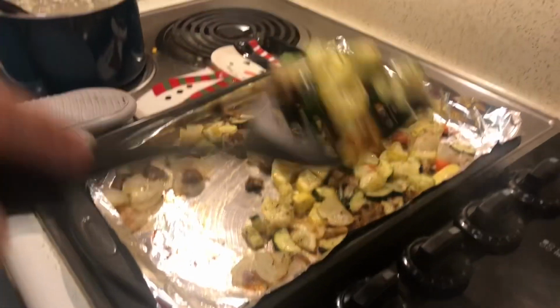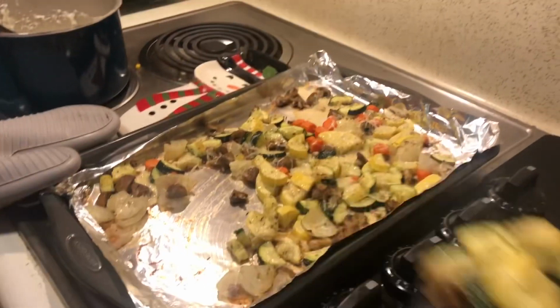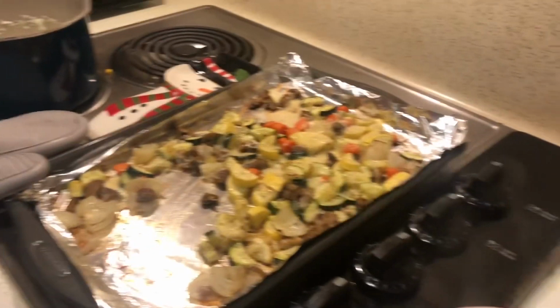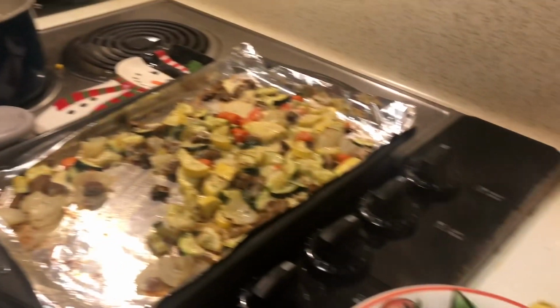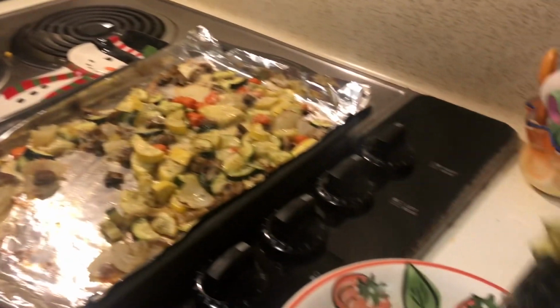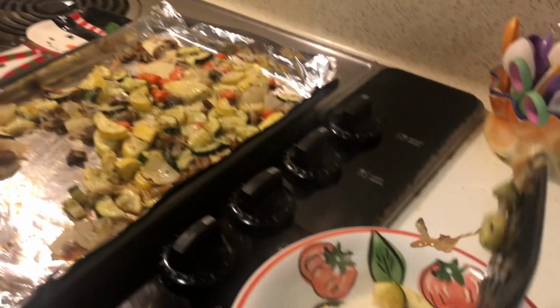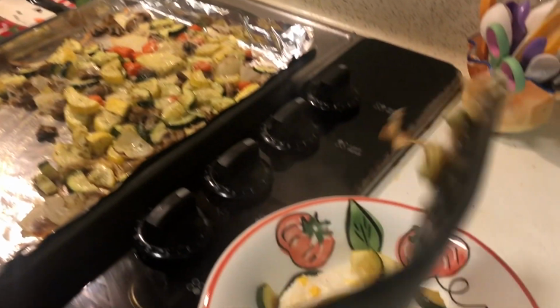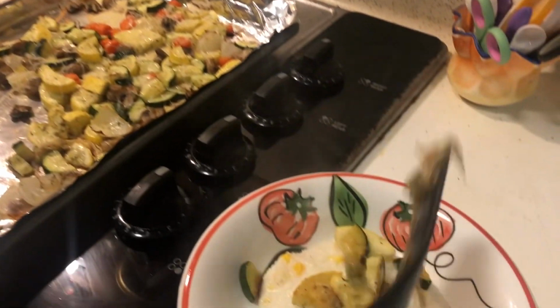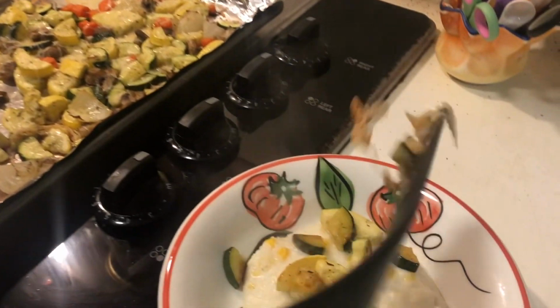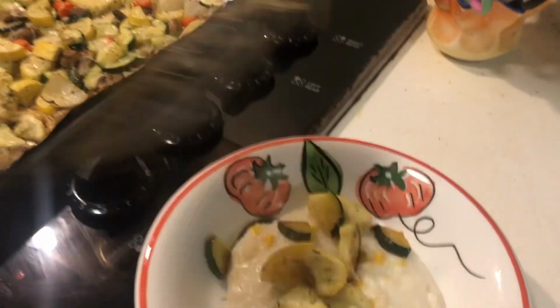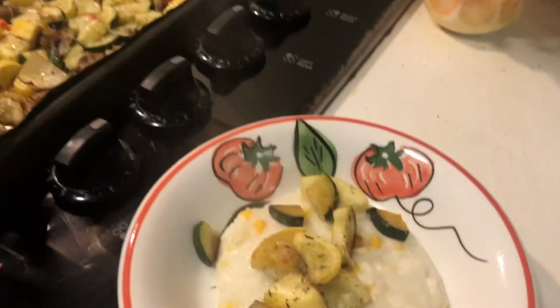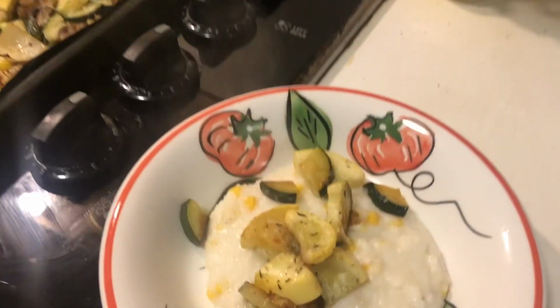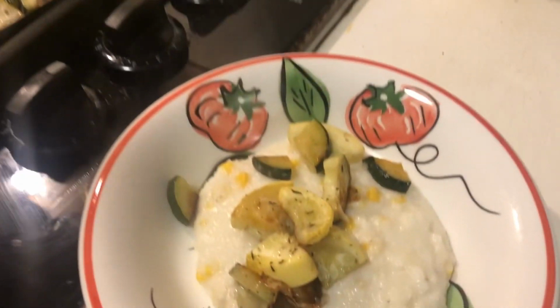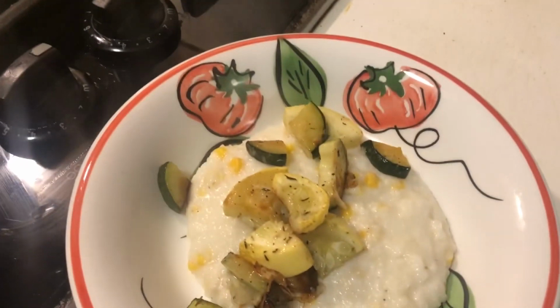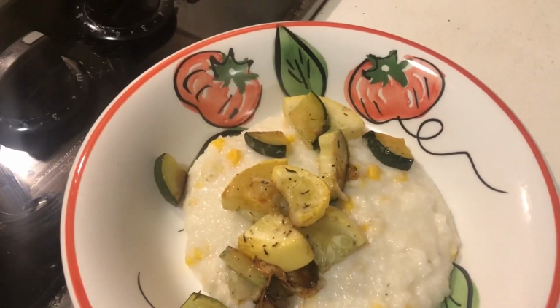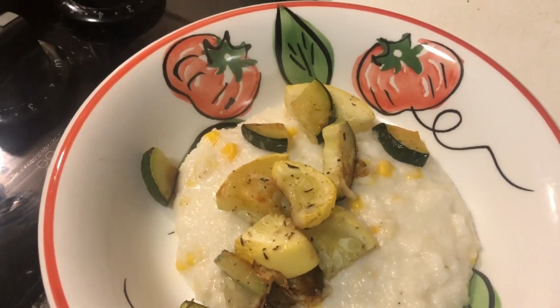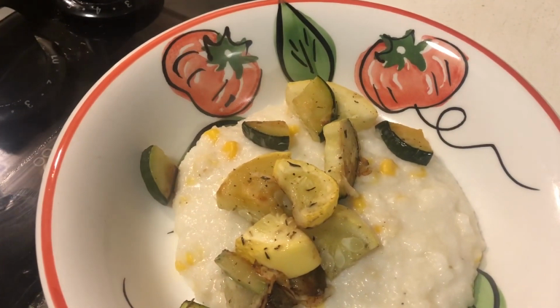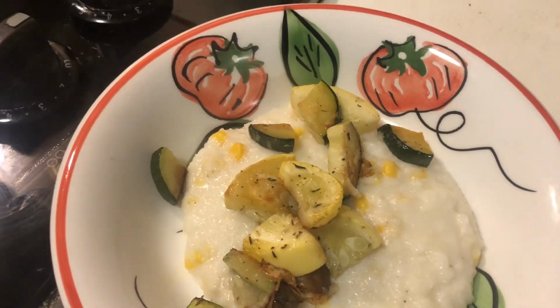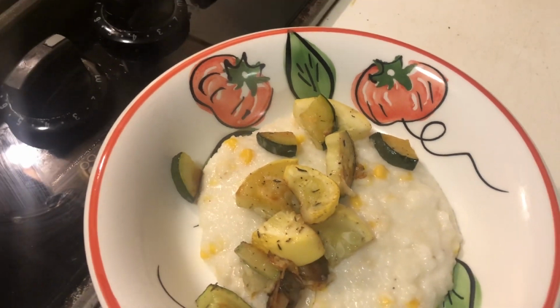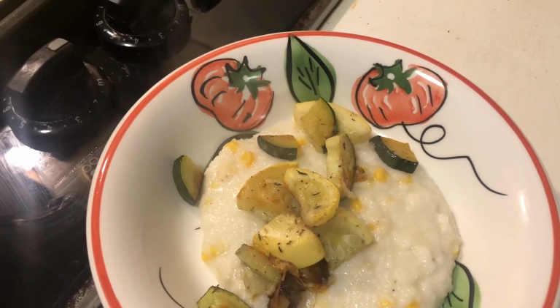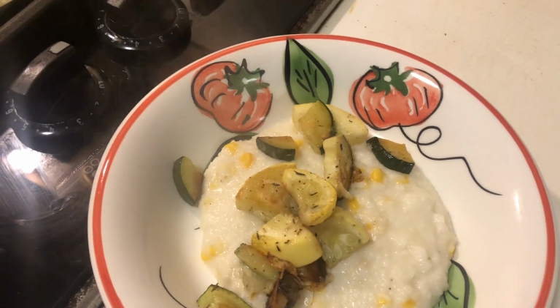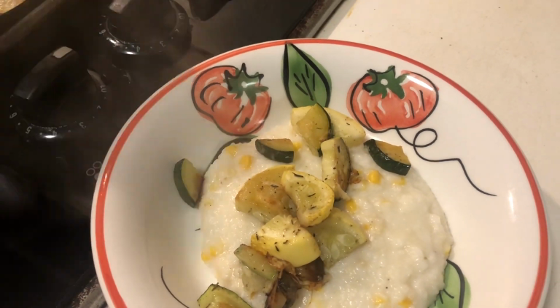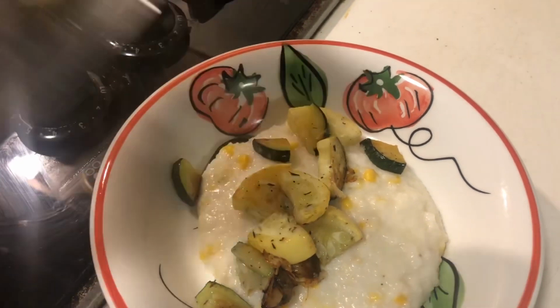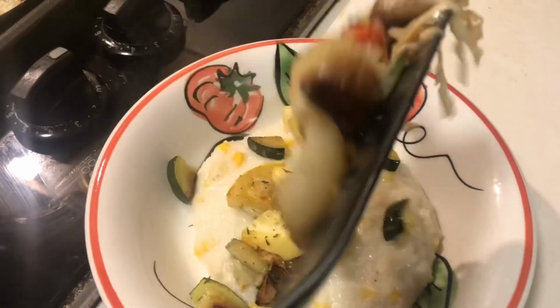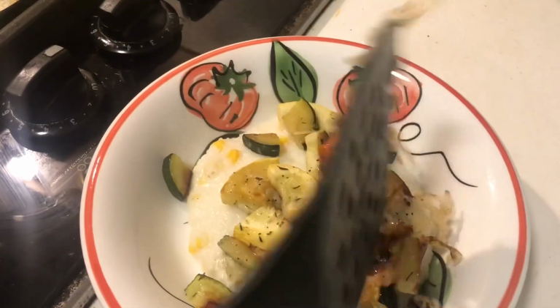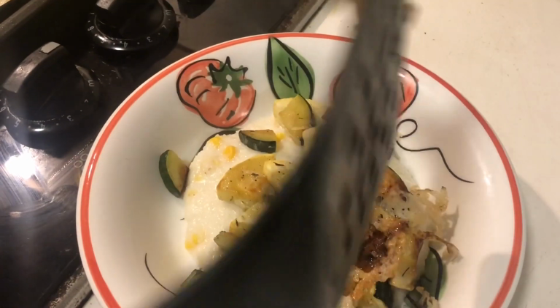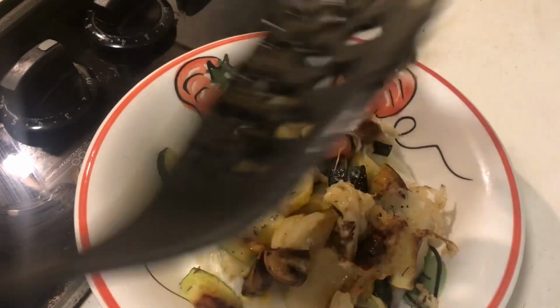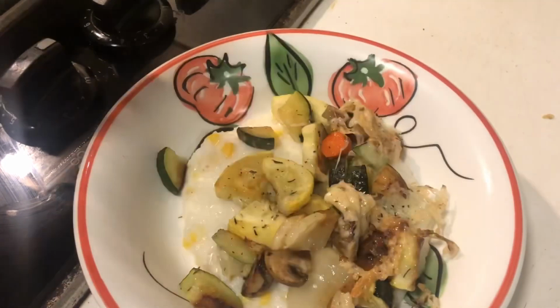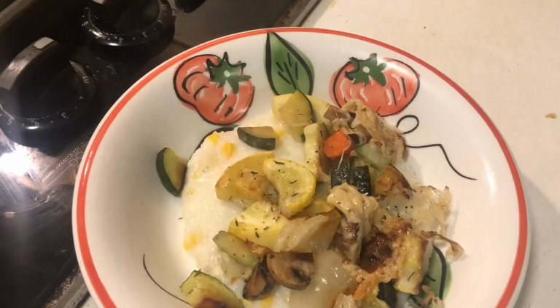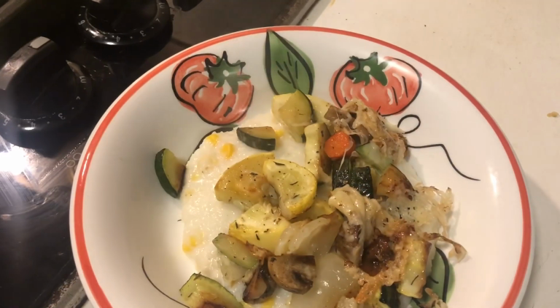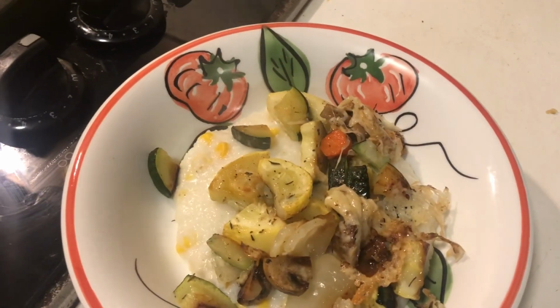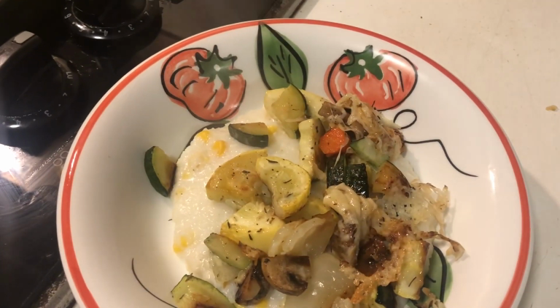That is a thing of beauty. More mushrooms.